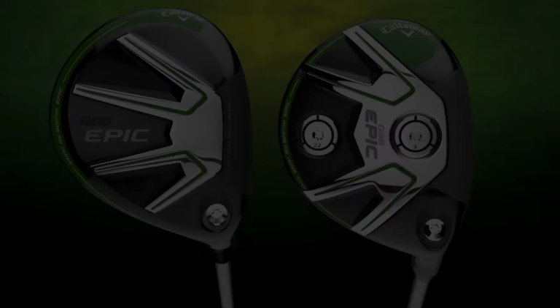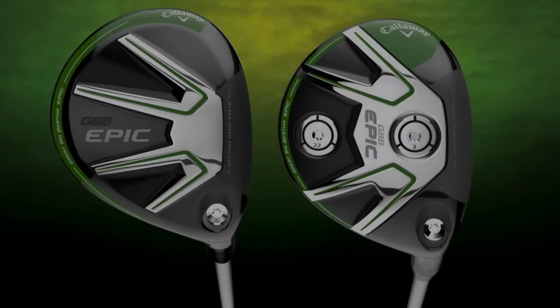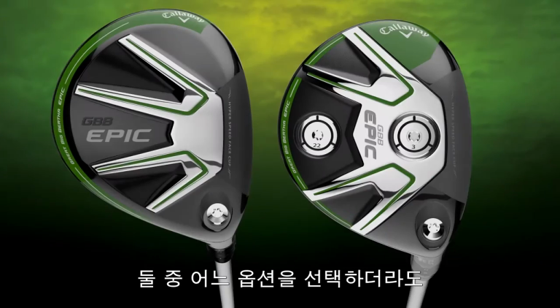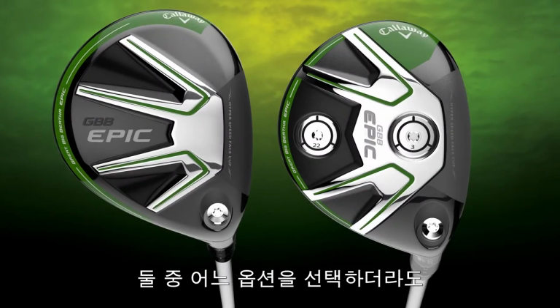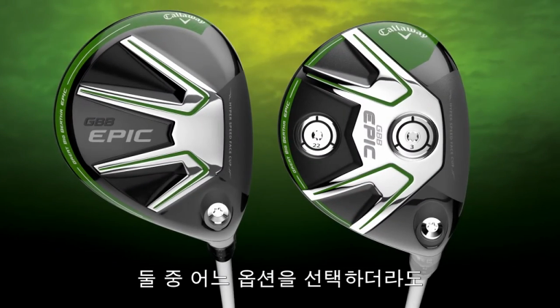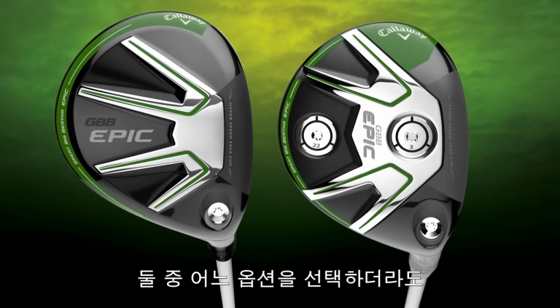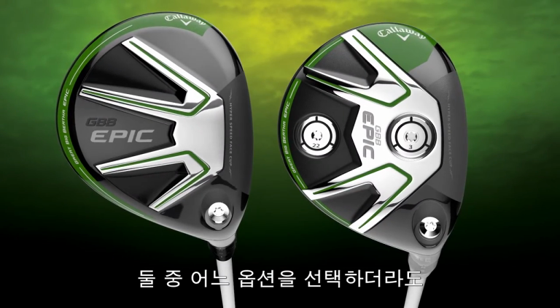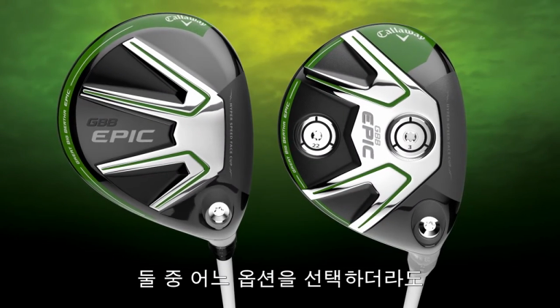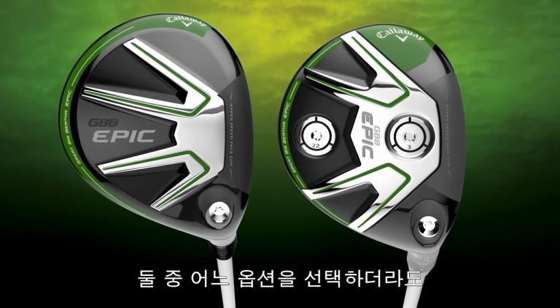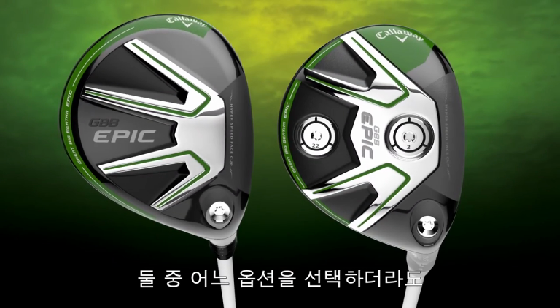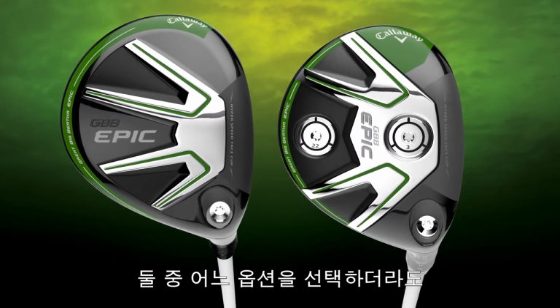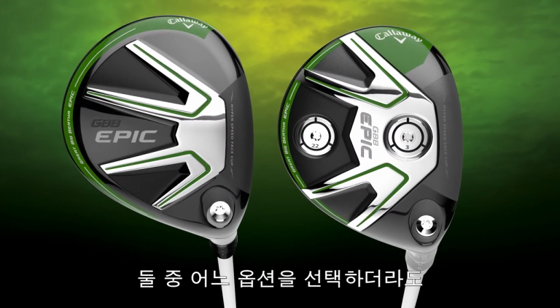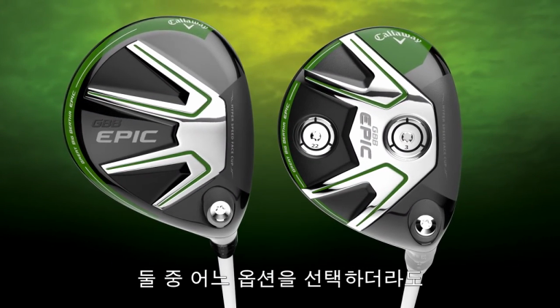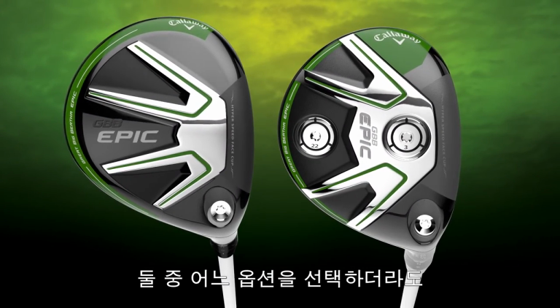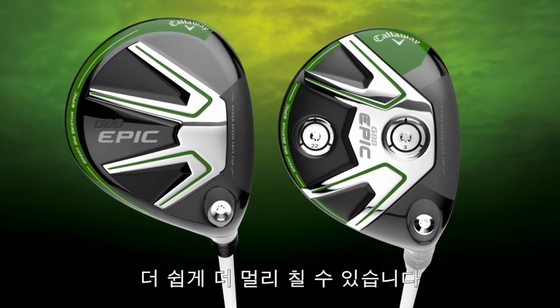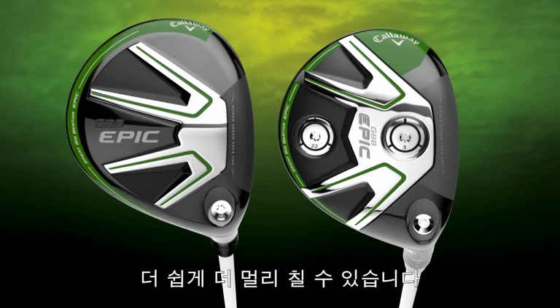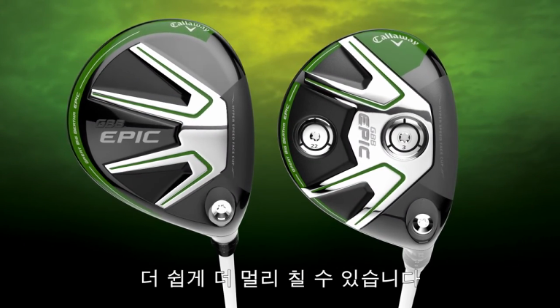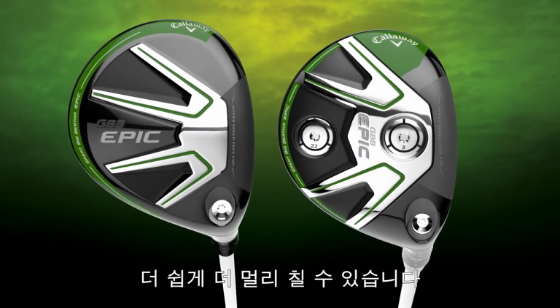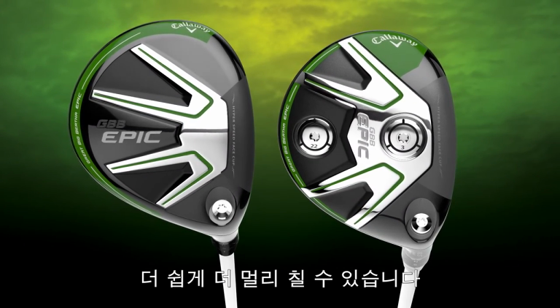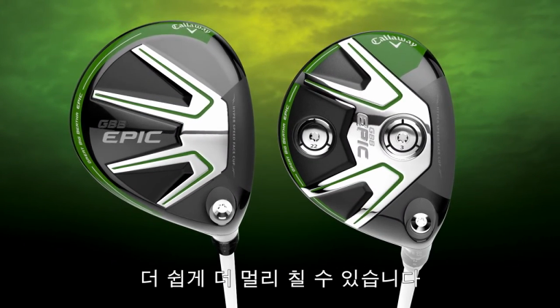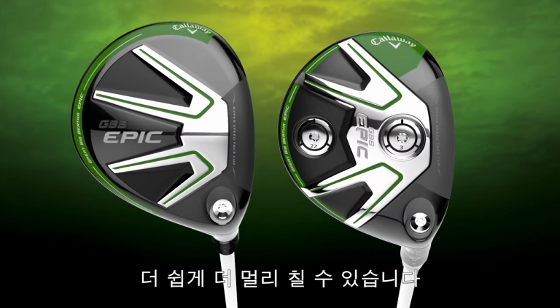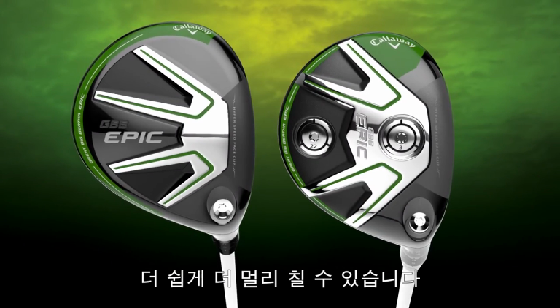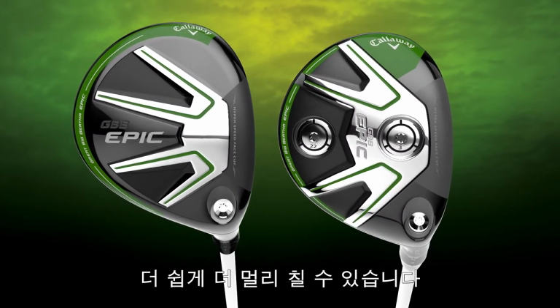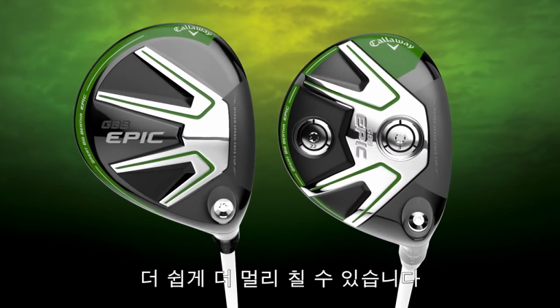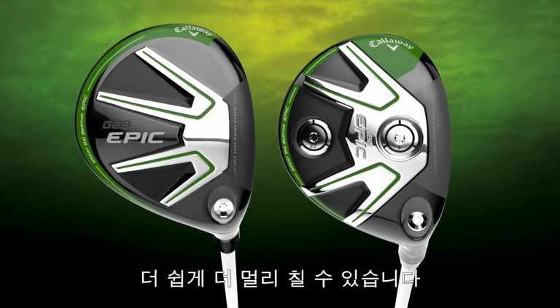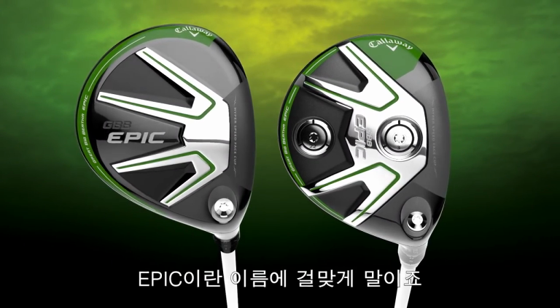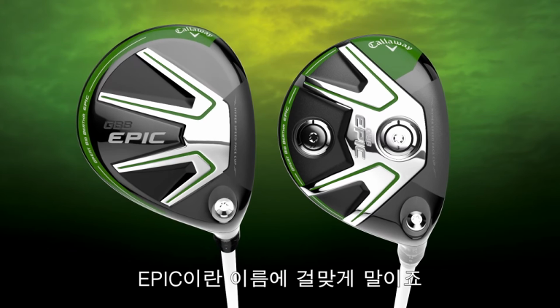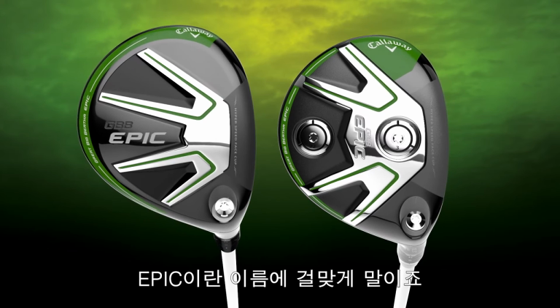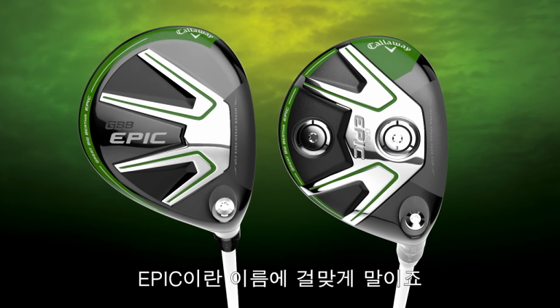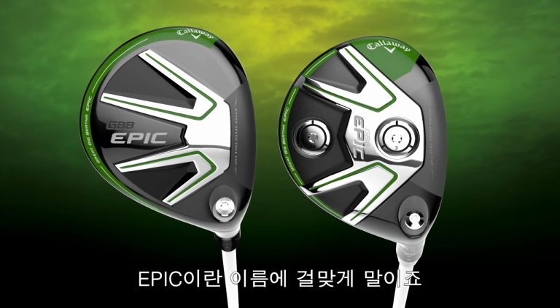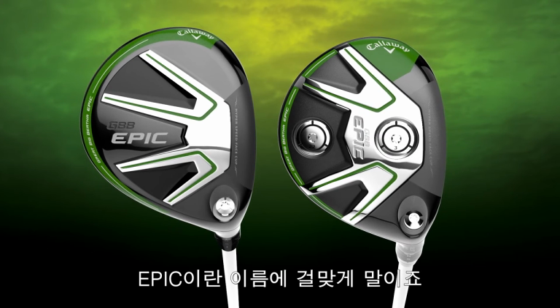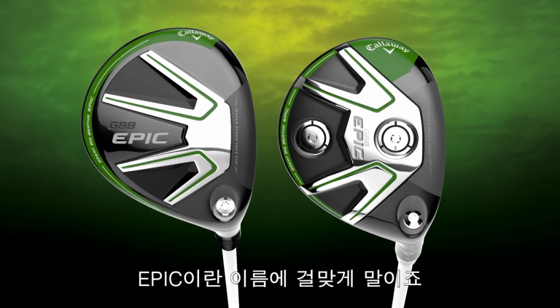Whether you choose Epic or Epic Sub-Zero, you'll get fast, easy-to-hit performance that lives up to the name Epic.